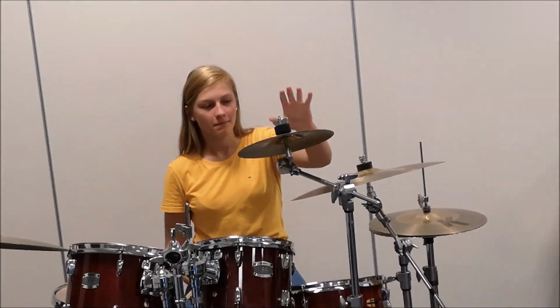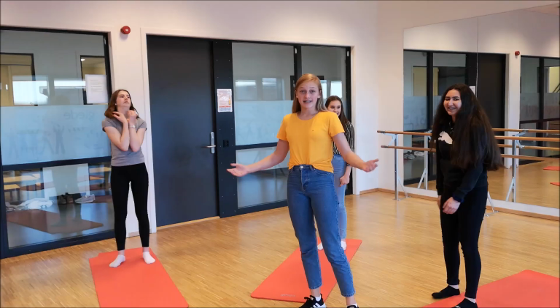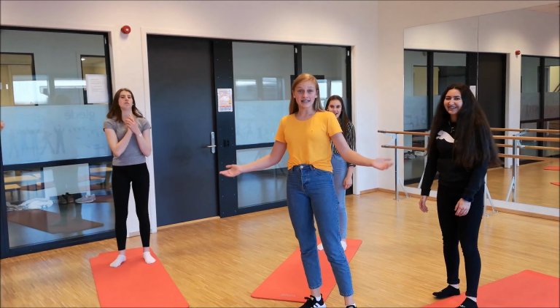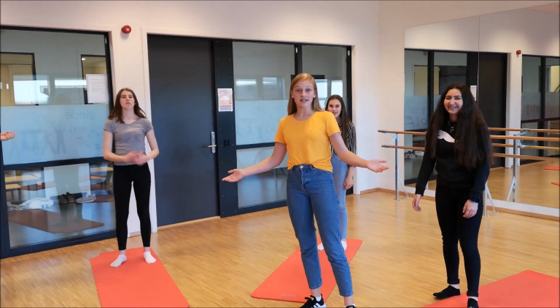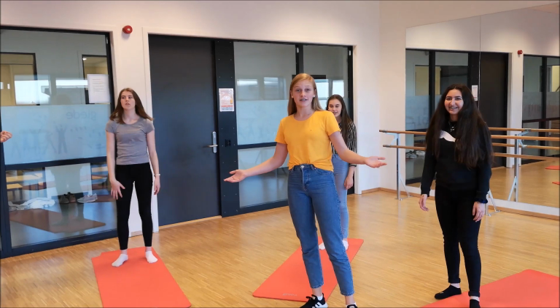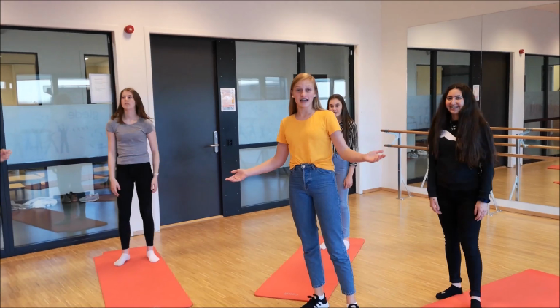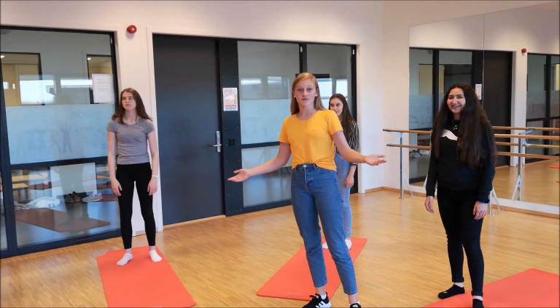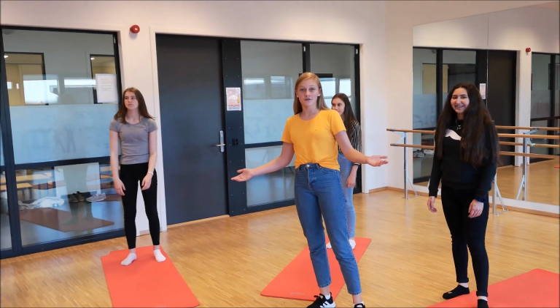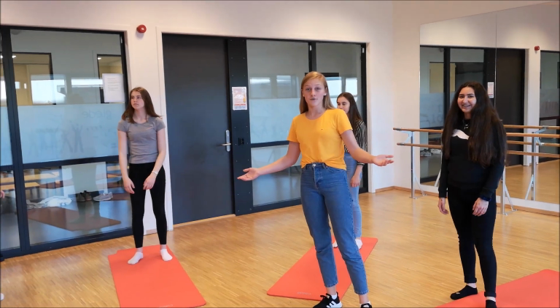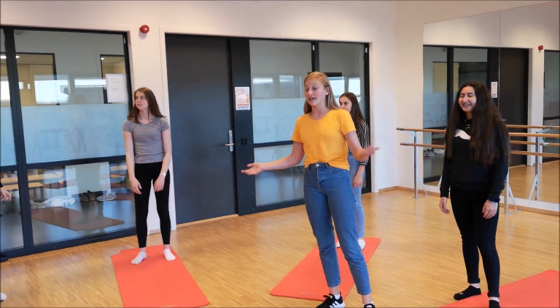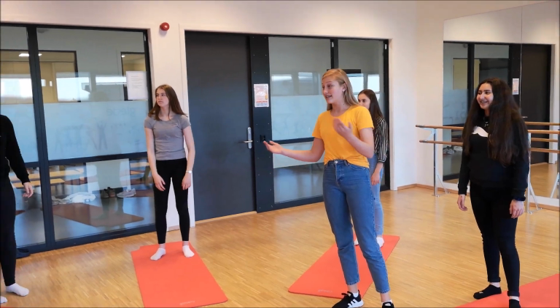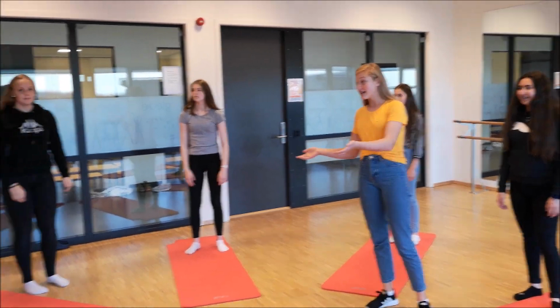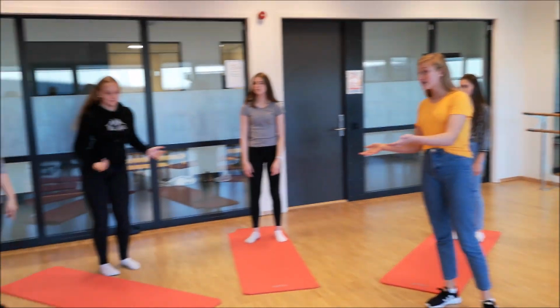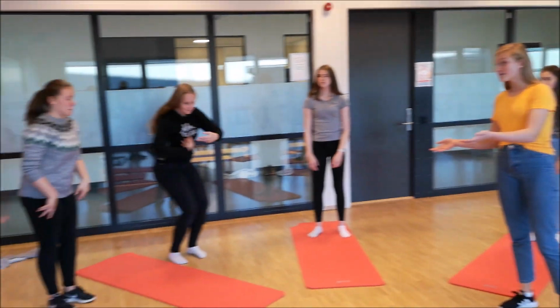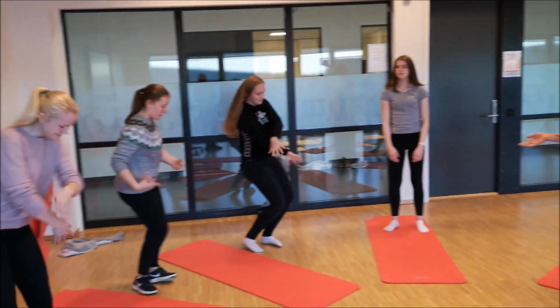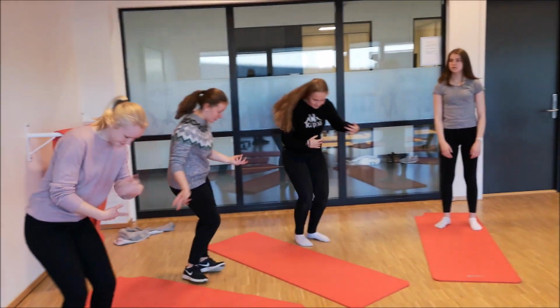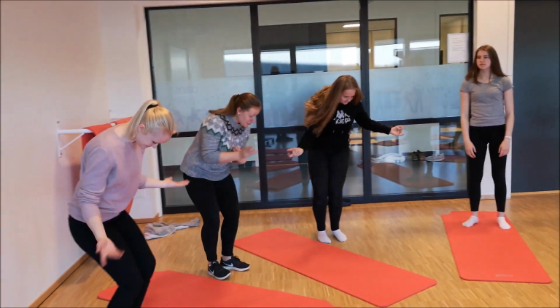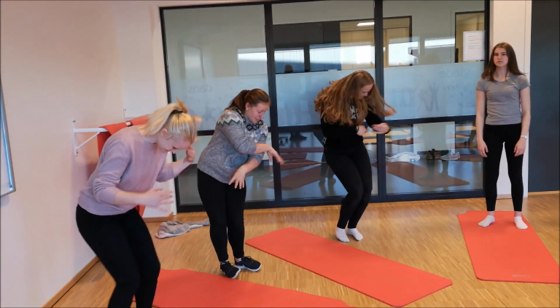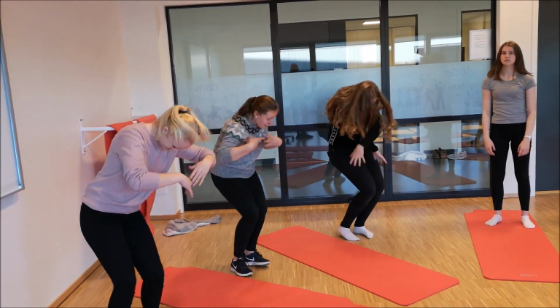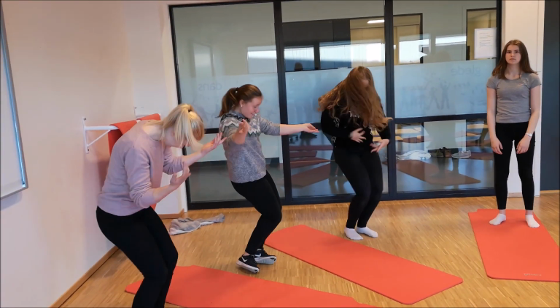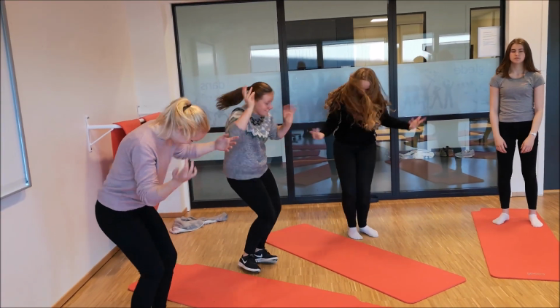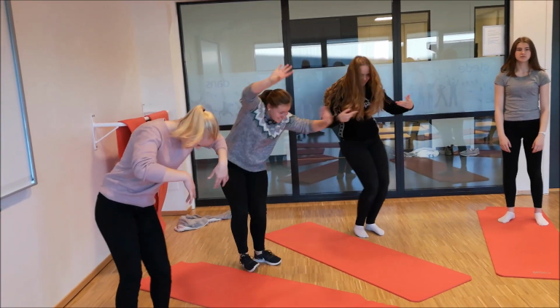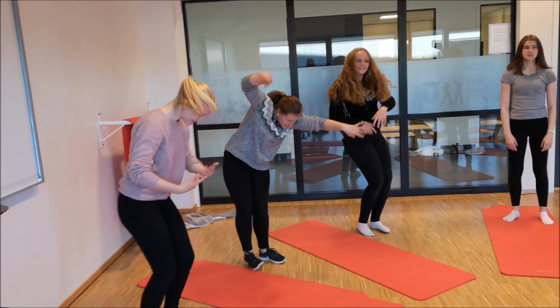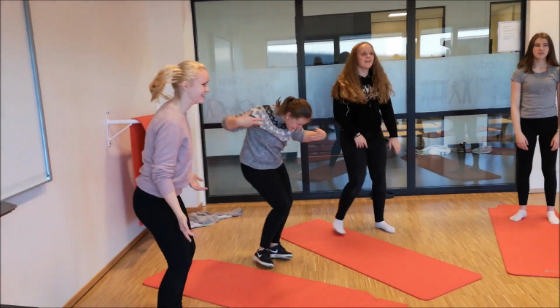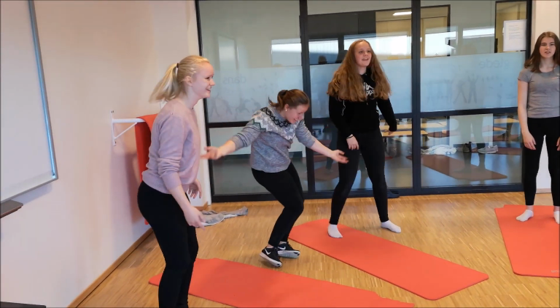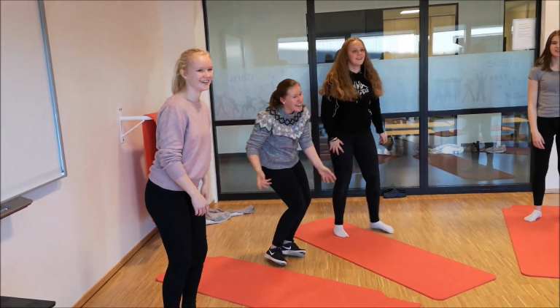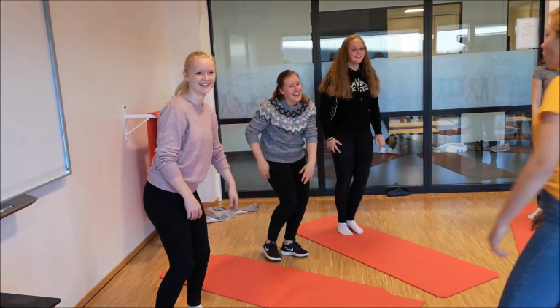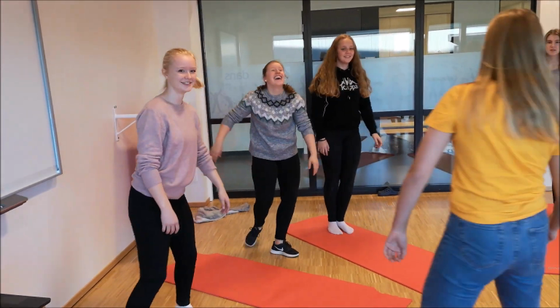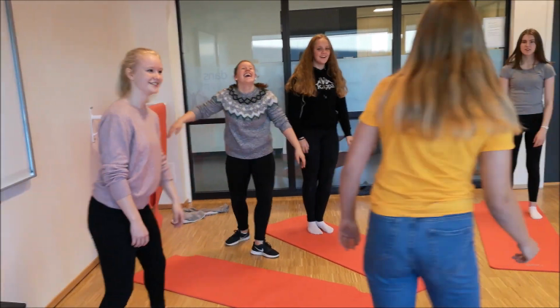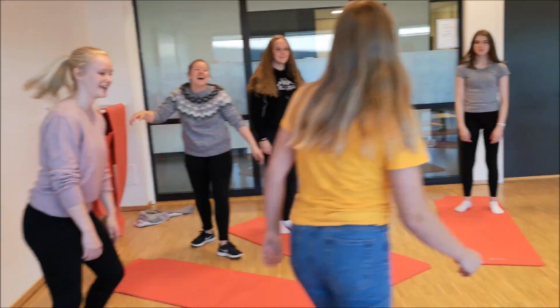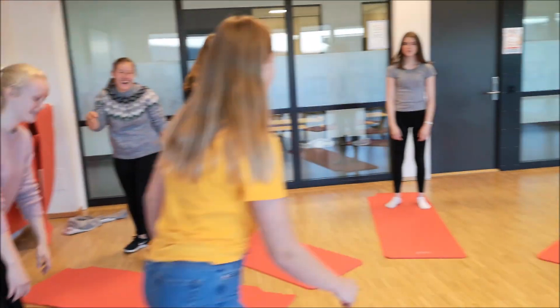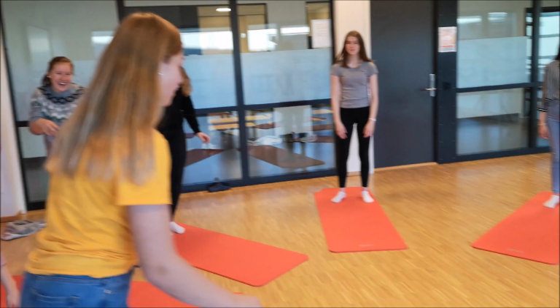This is our dance room. We can dance, or we can do yoga.